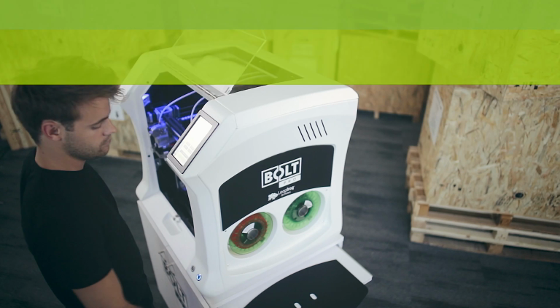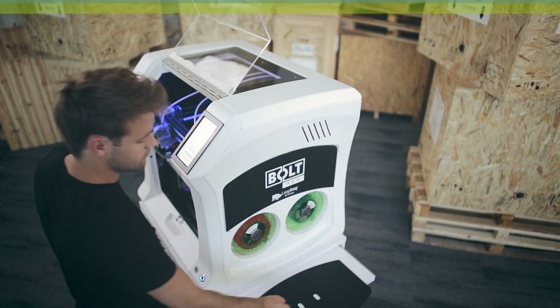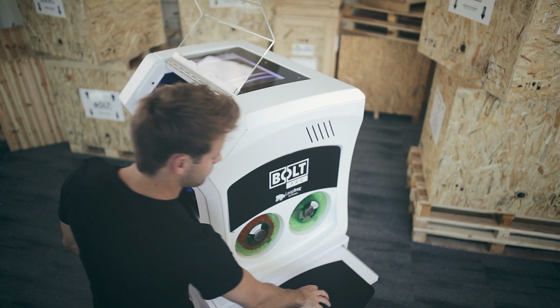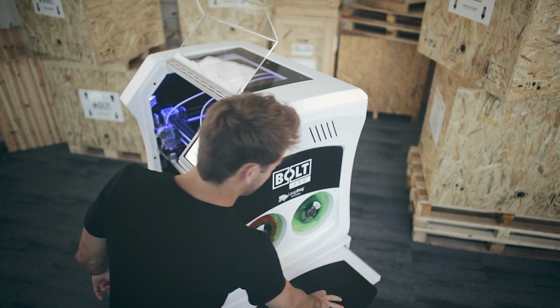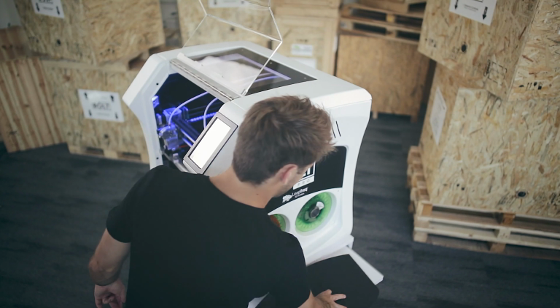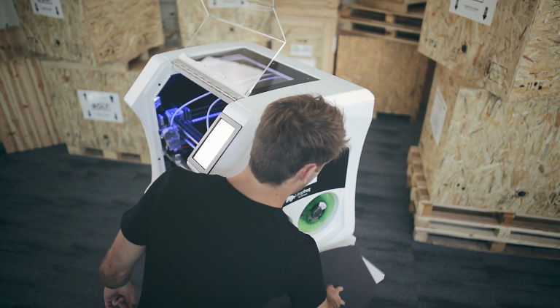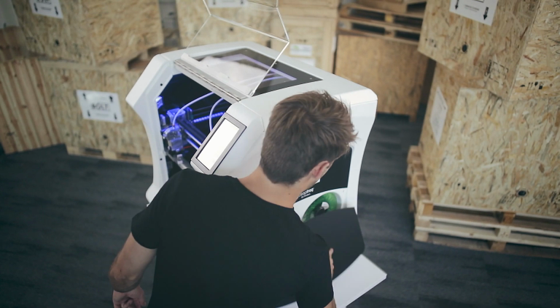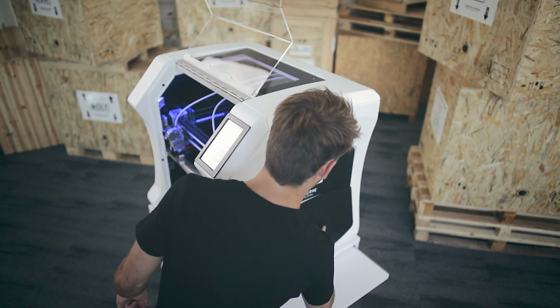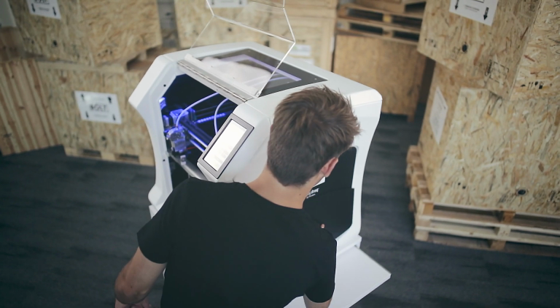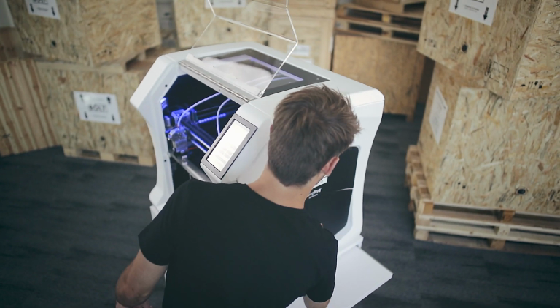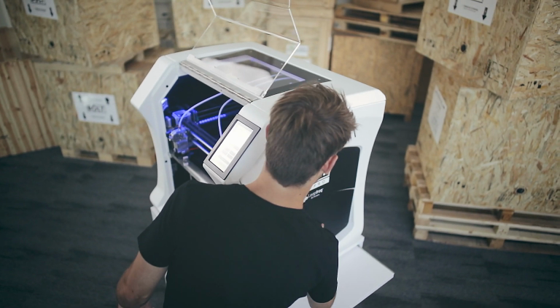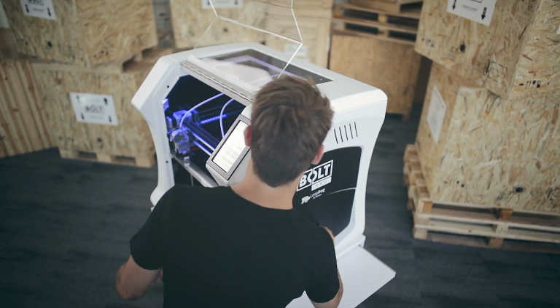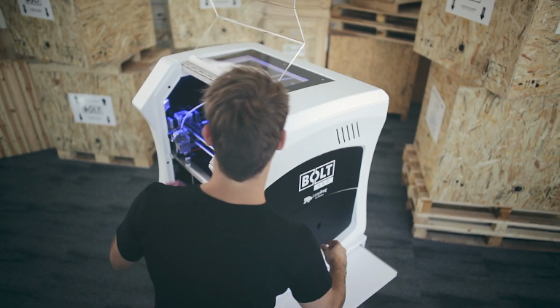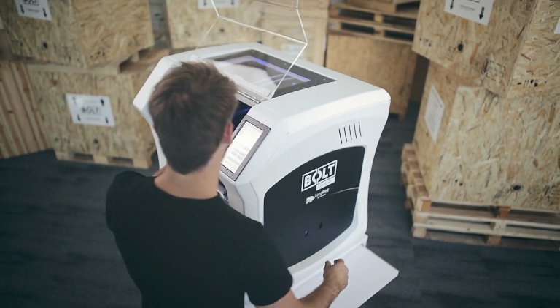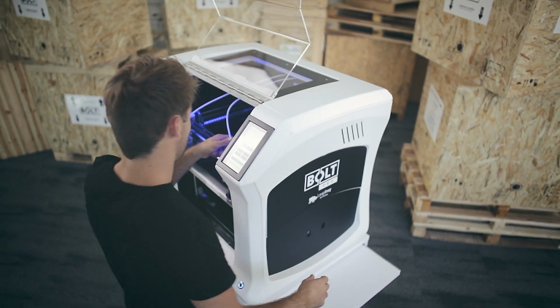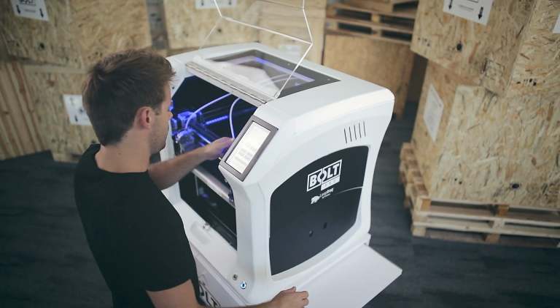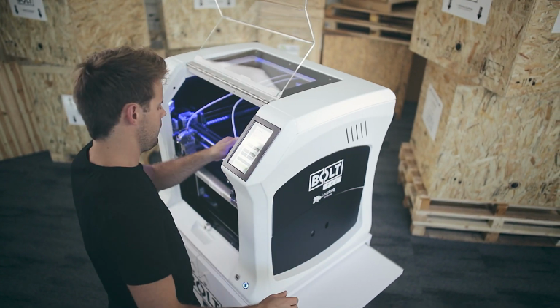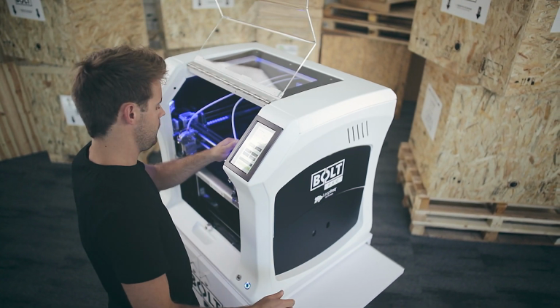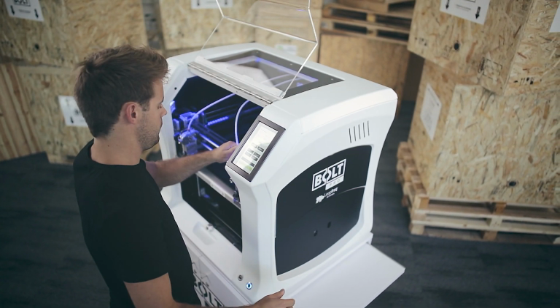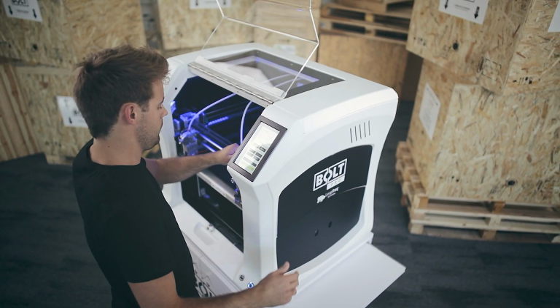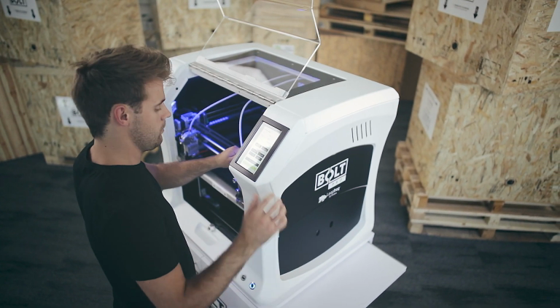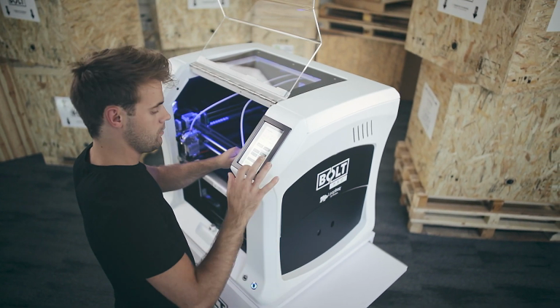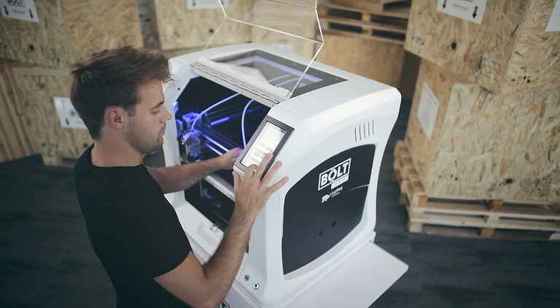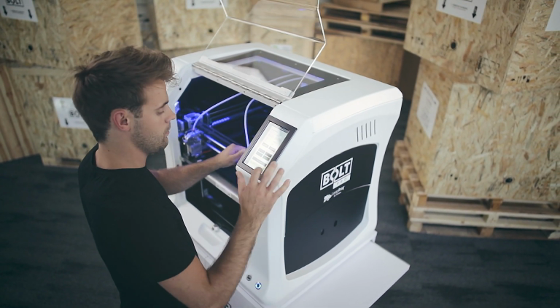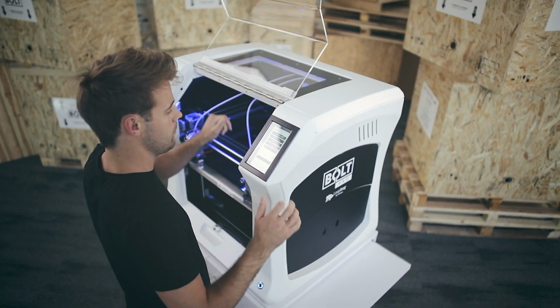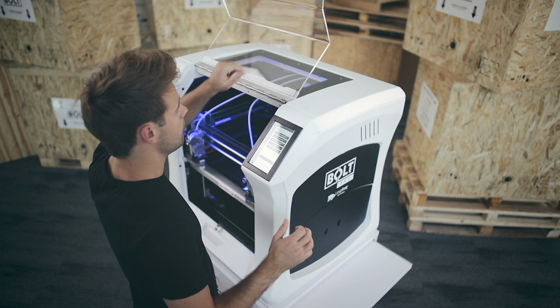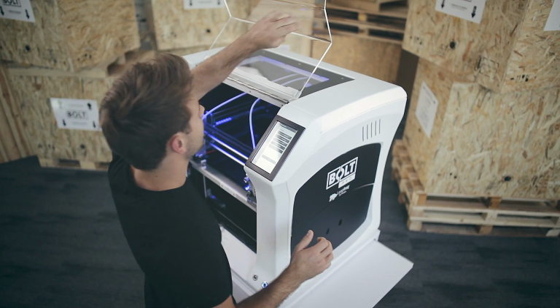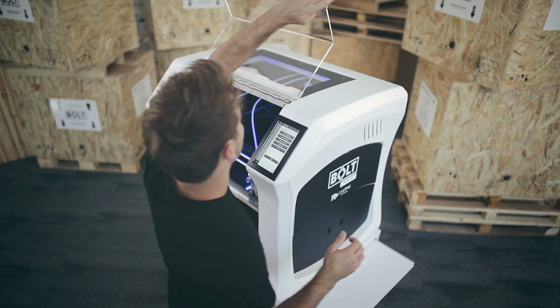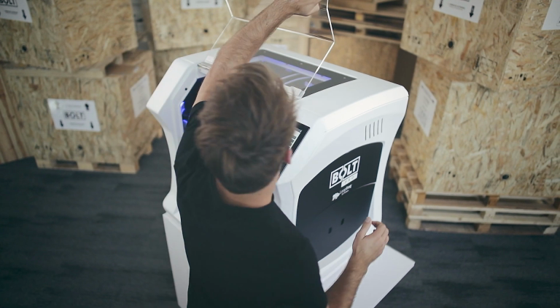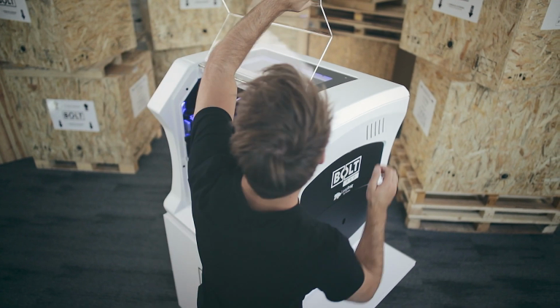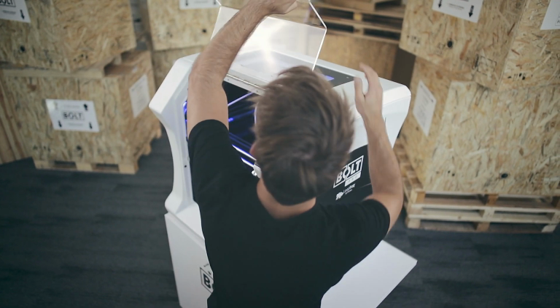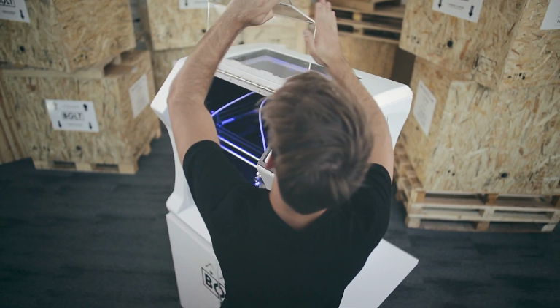Prepare the printer like you normally would. Be sure to check the correct profiles when preparing your g-code.